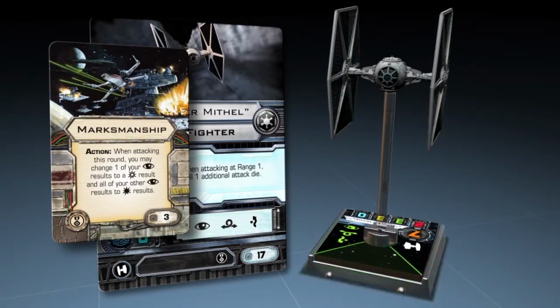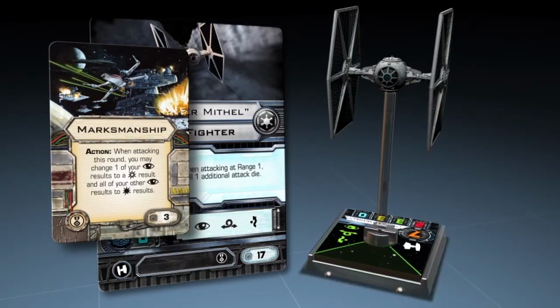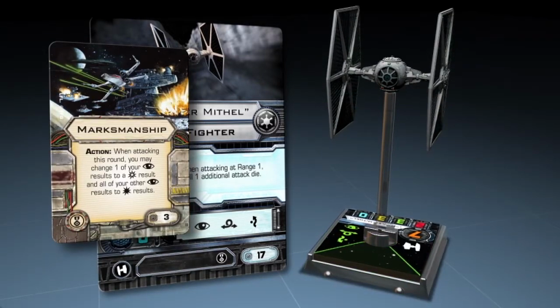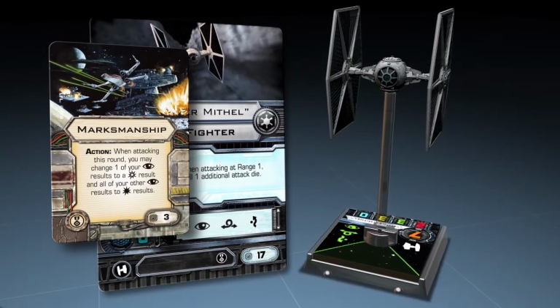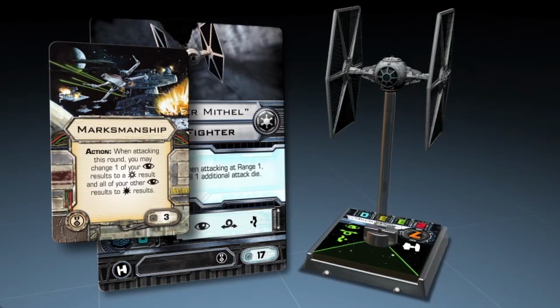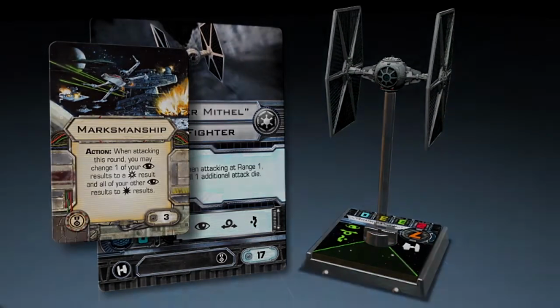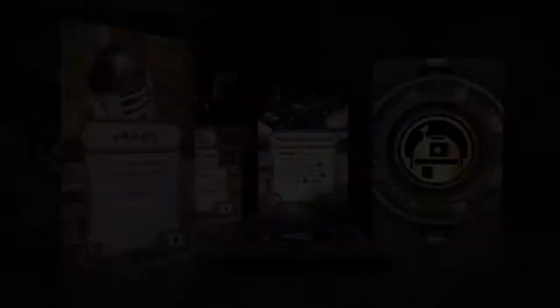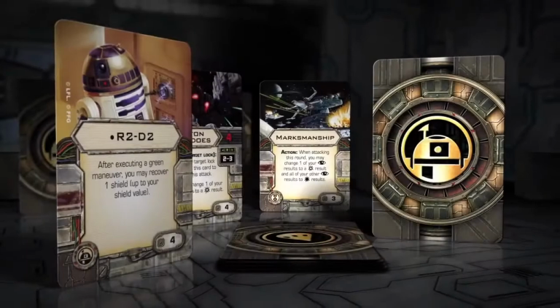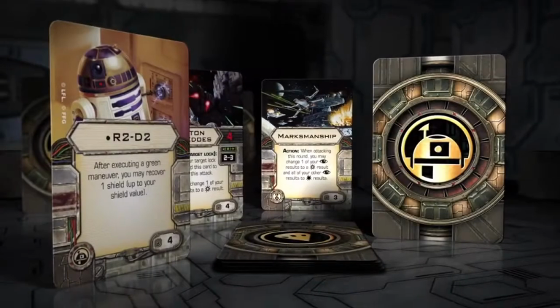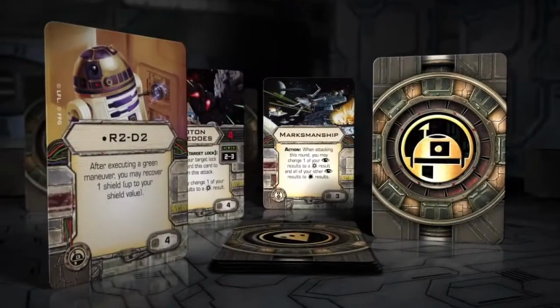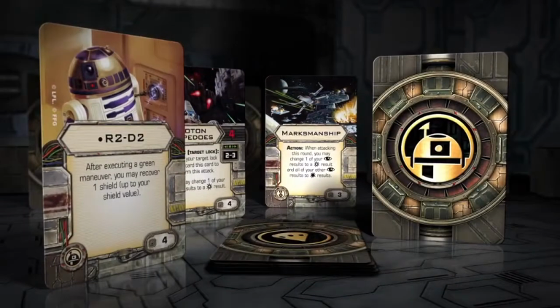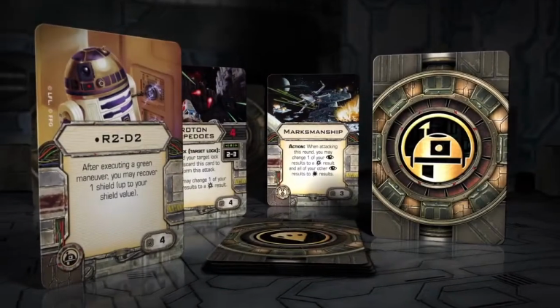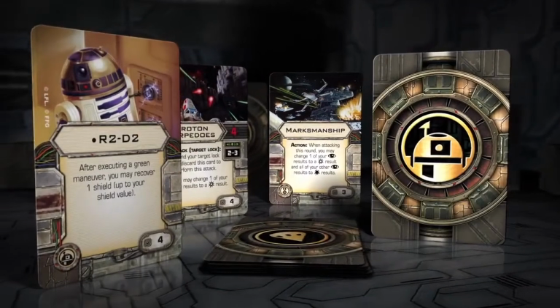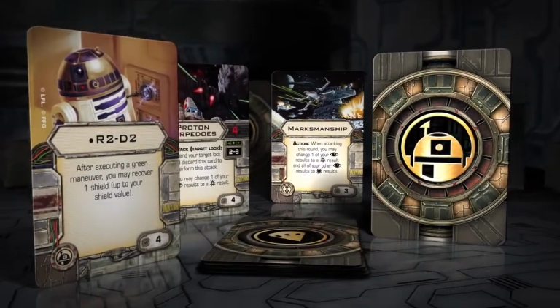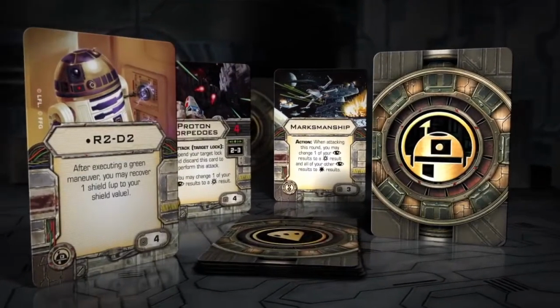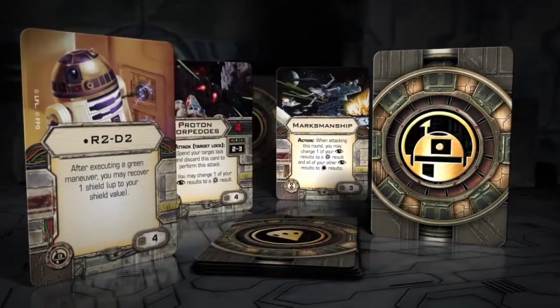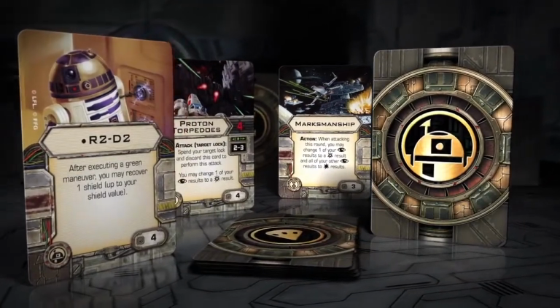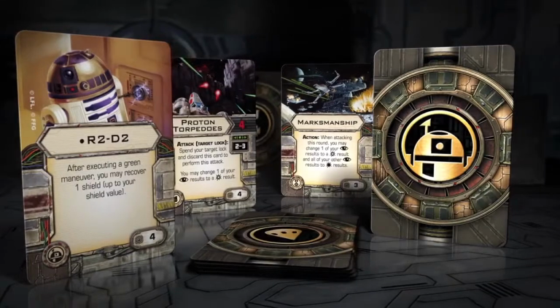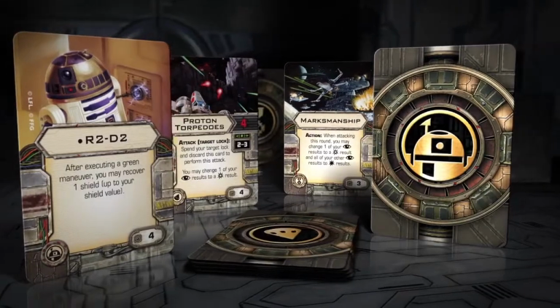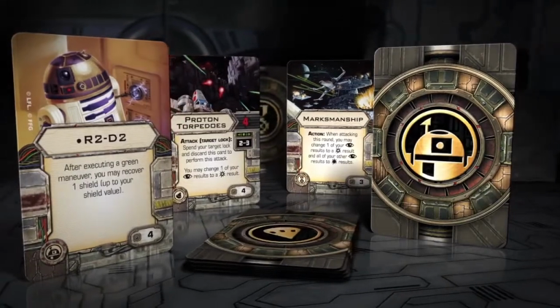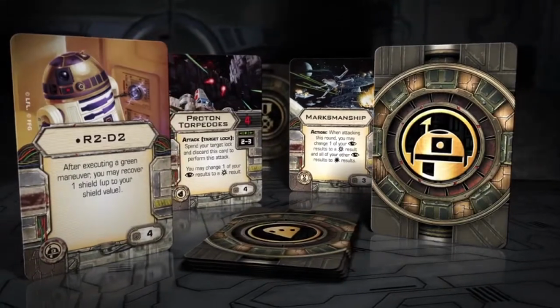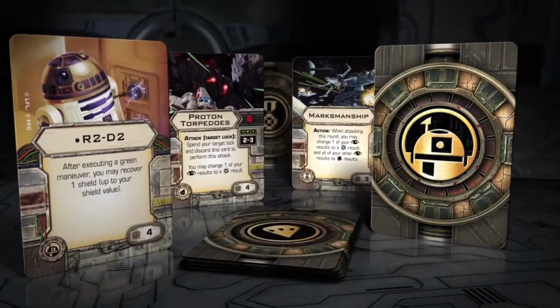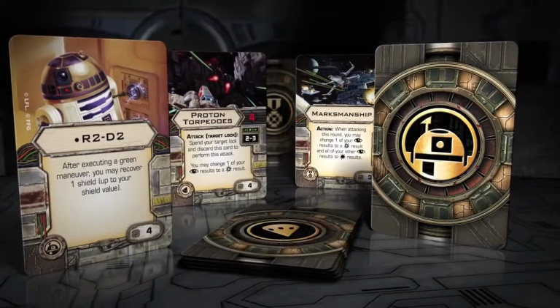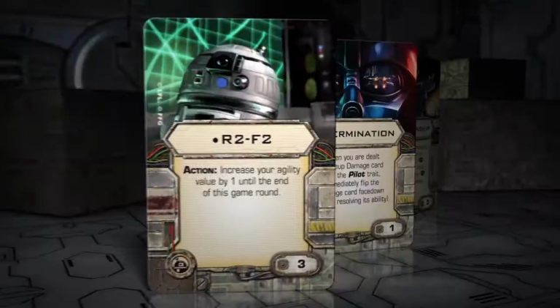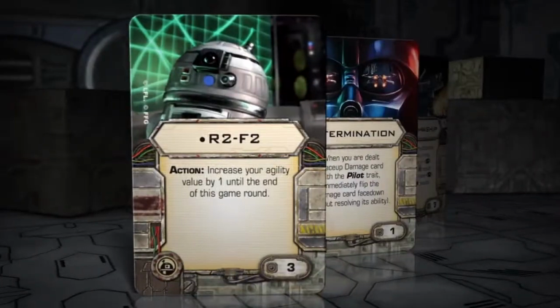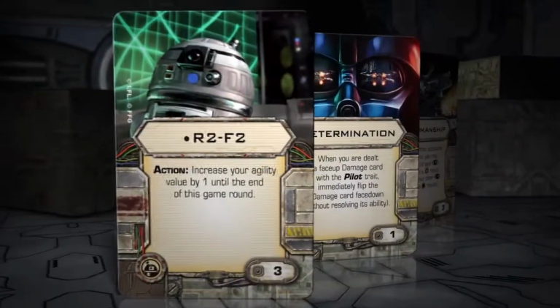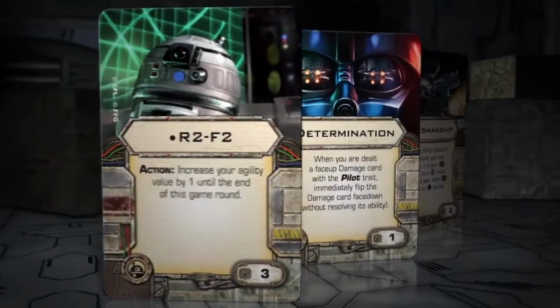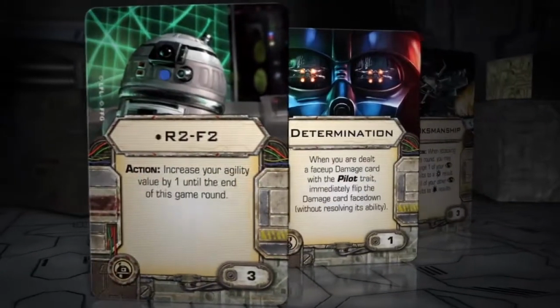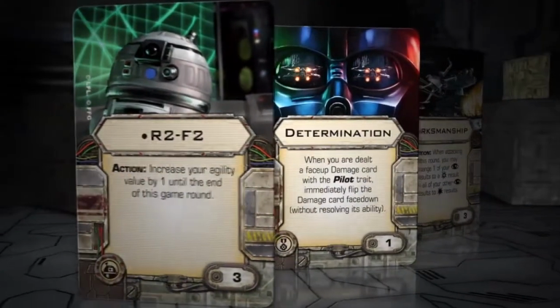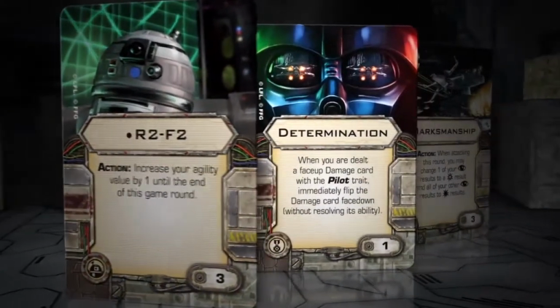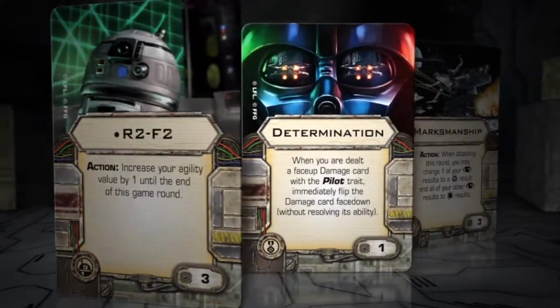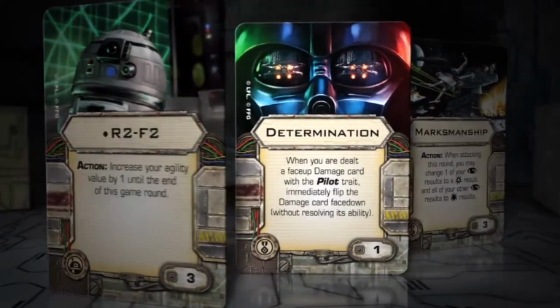Upgrade cards represent enhancements that players can purchase for their ships, such as Astromechs, Elite Talents, or Secondary Weapons.